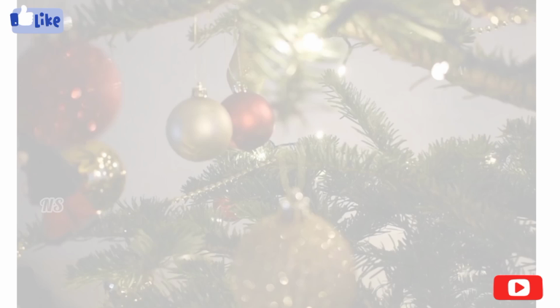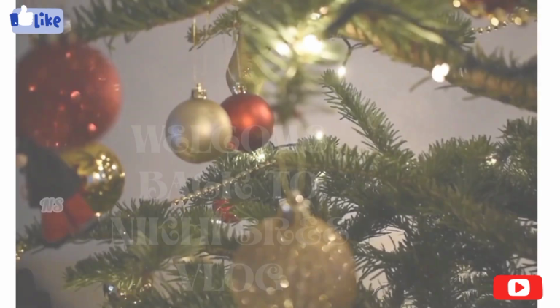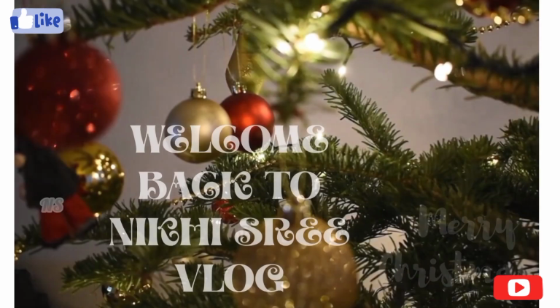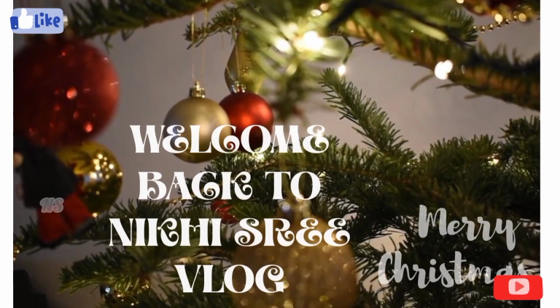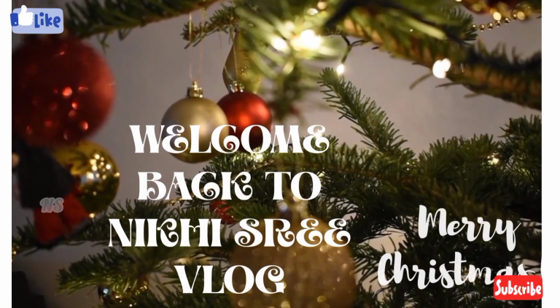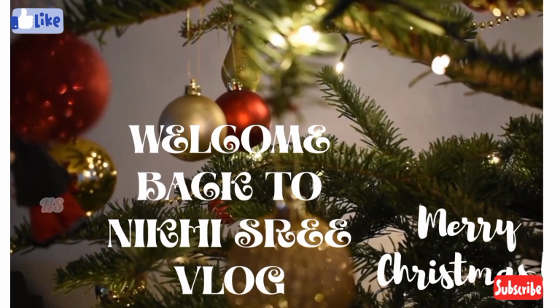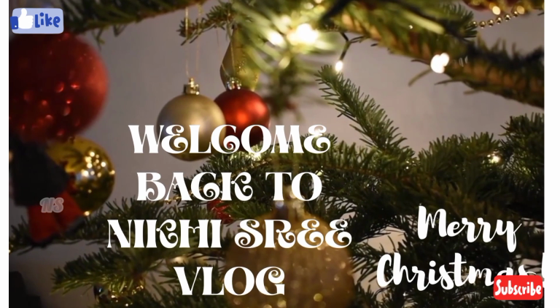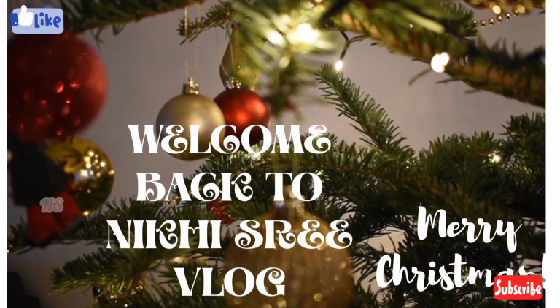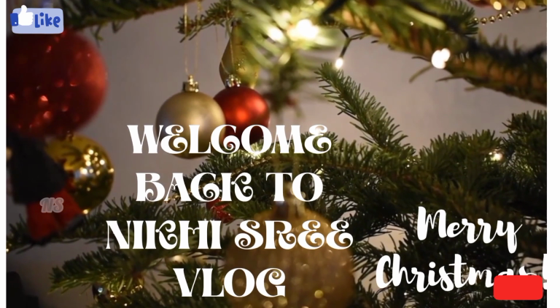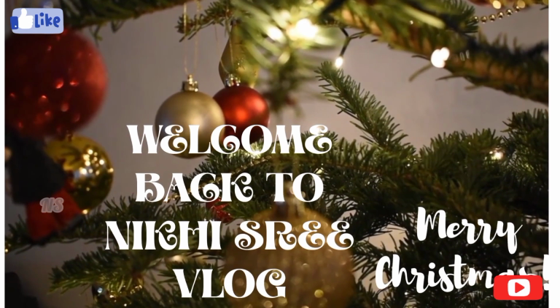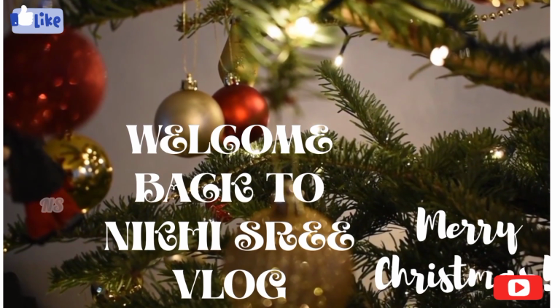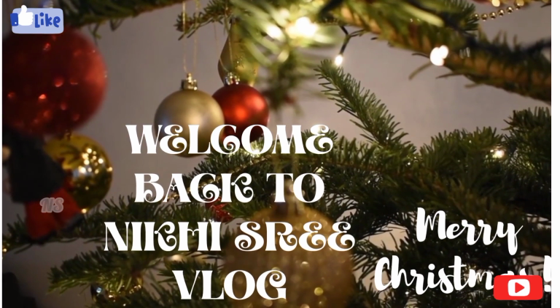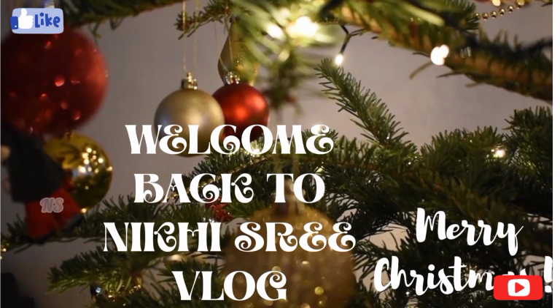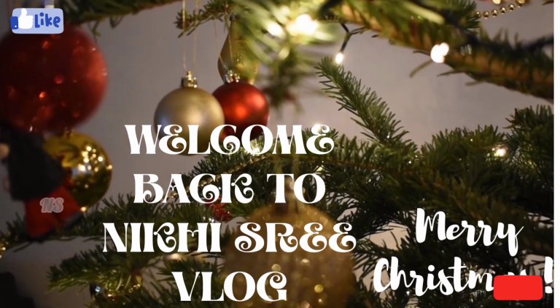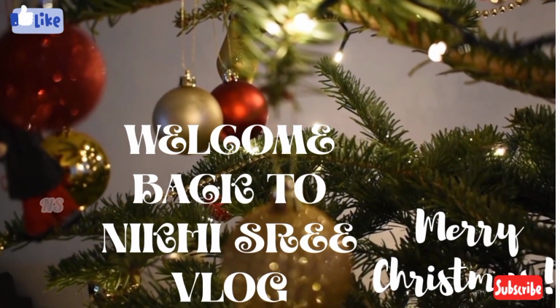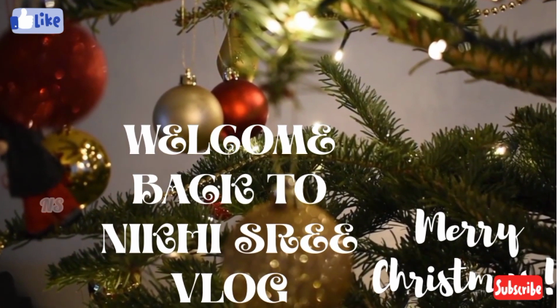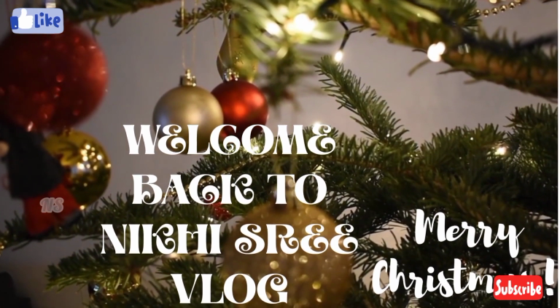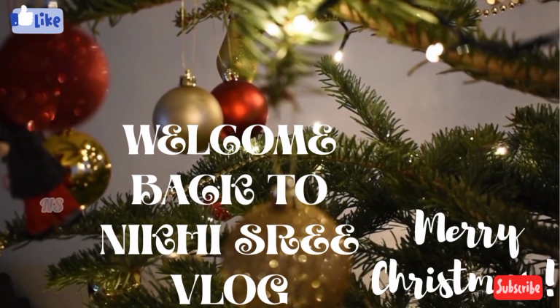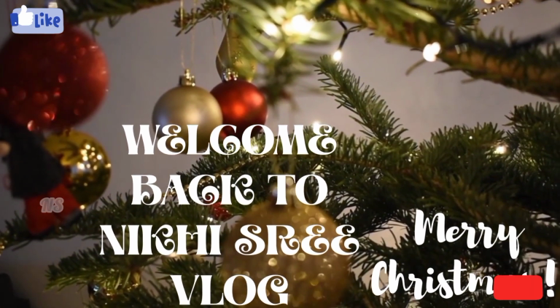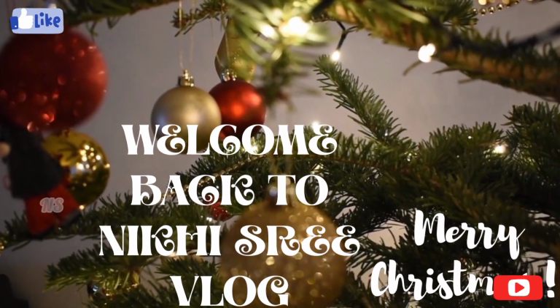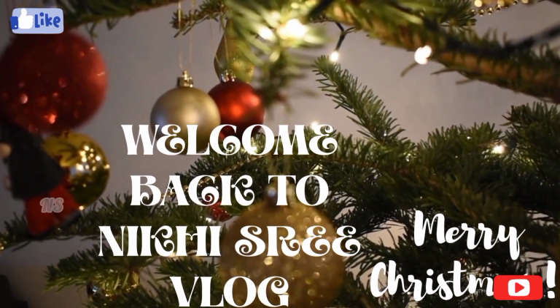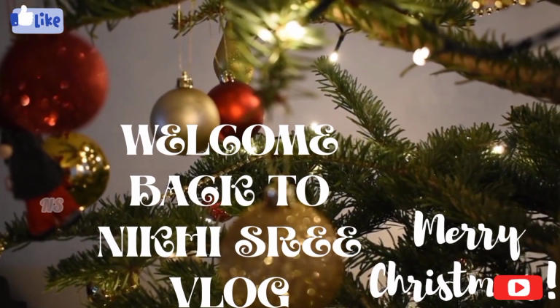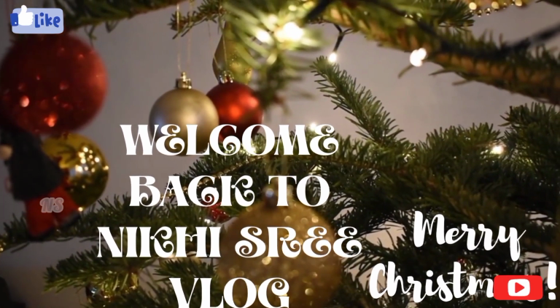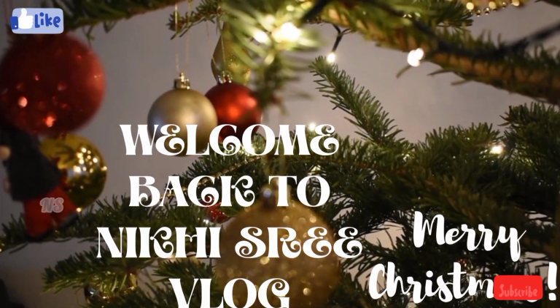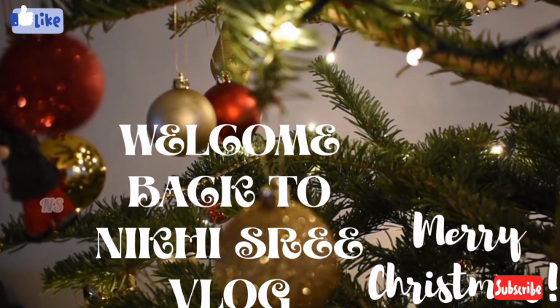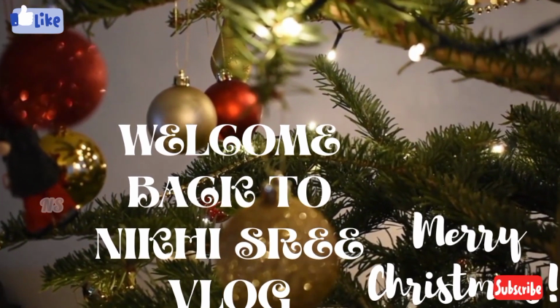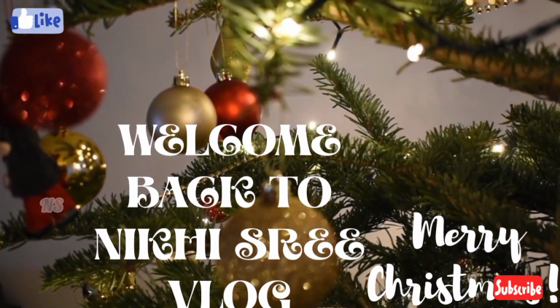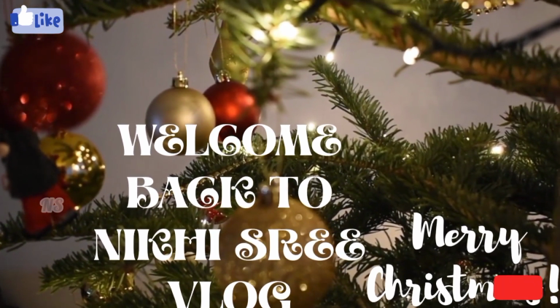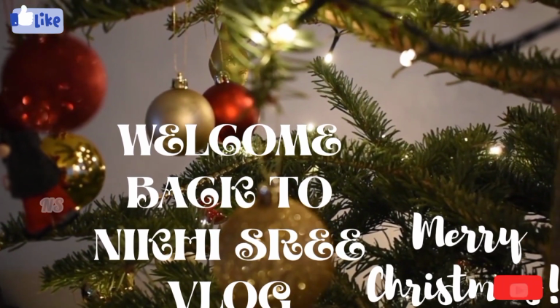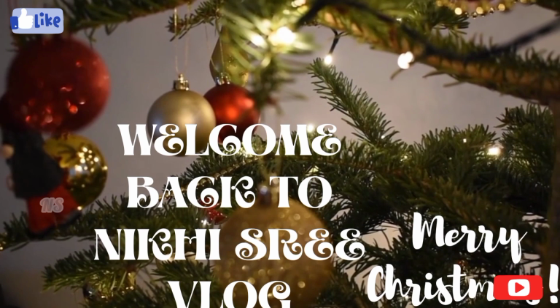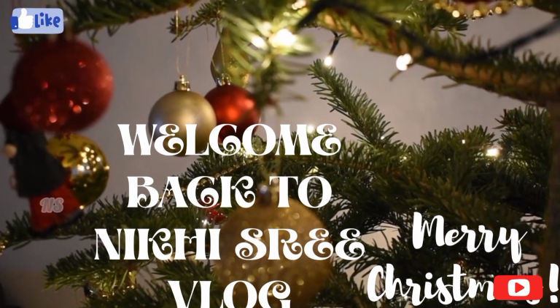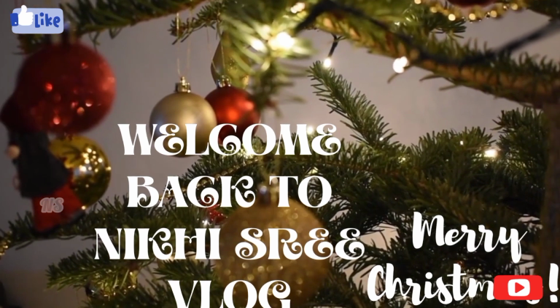Hi friends, welcome back to the Geestree Vlog. Happy Christmas! Happy Christmas!